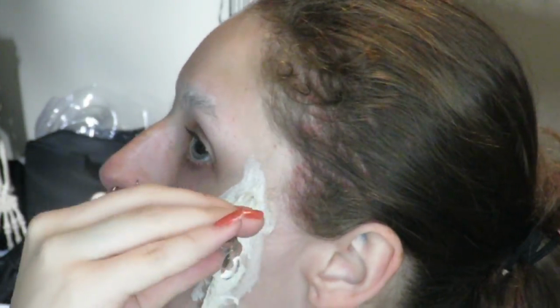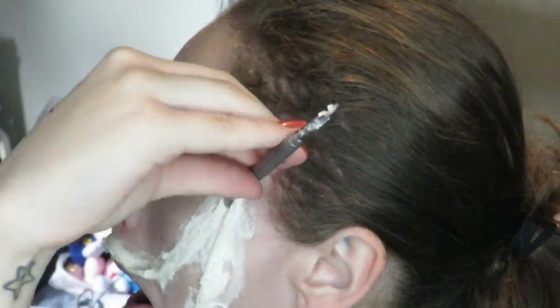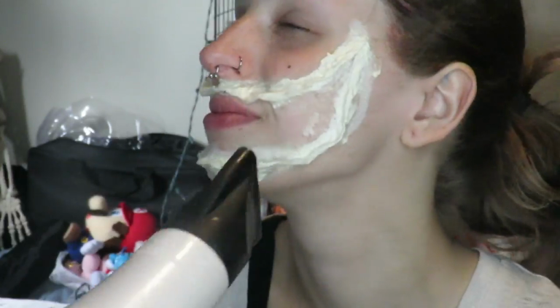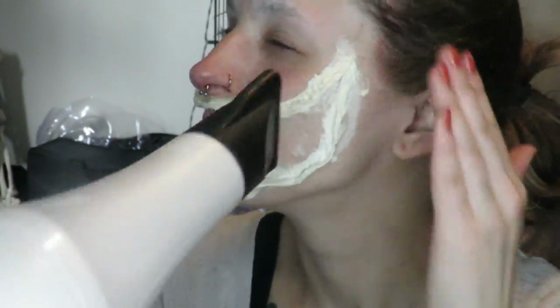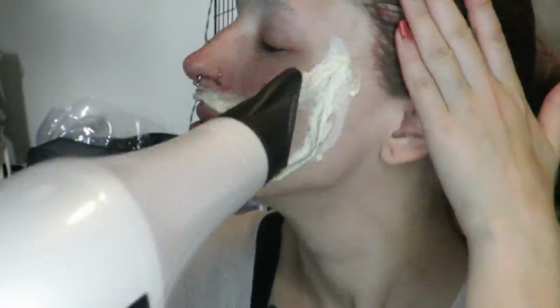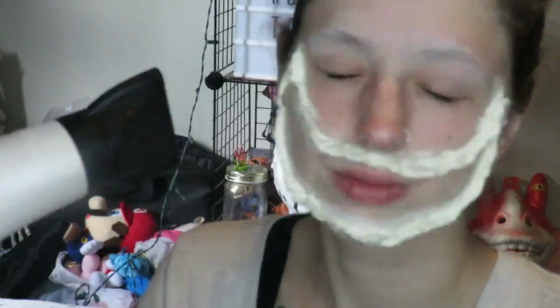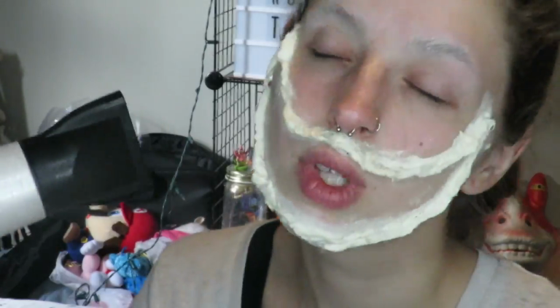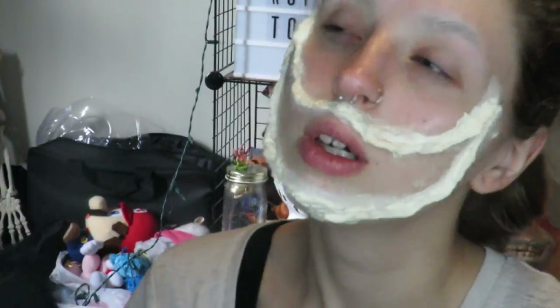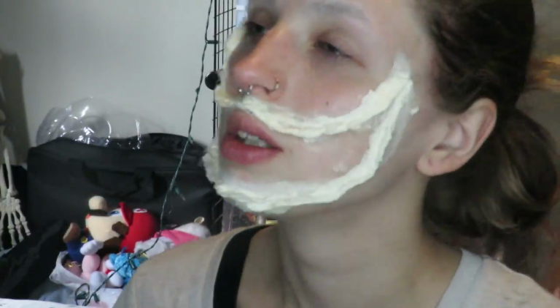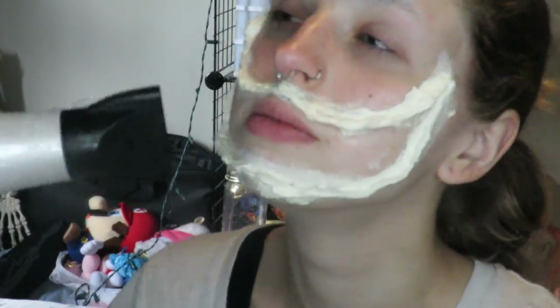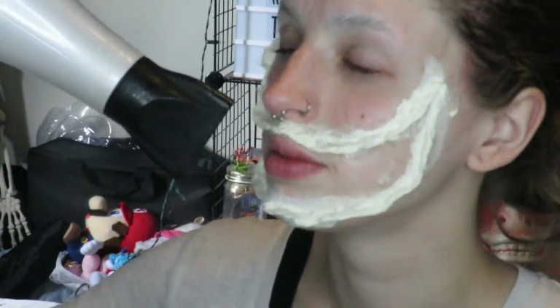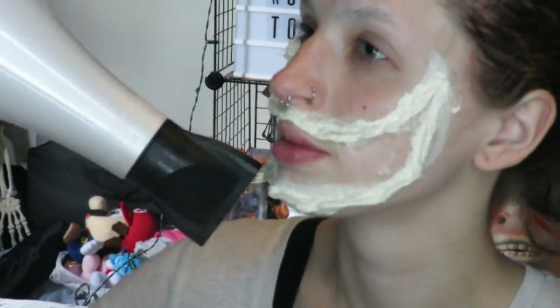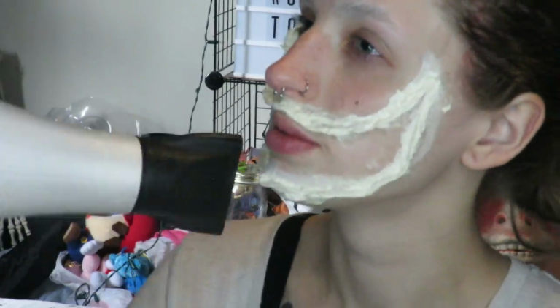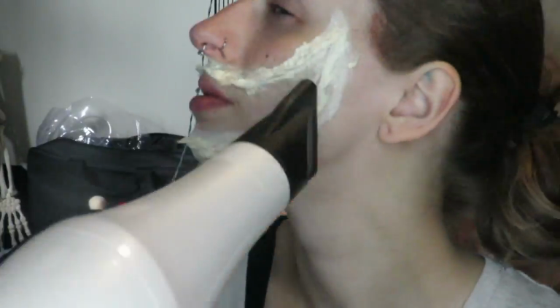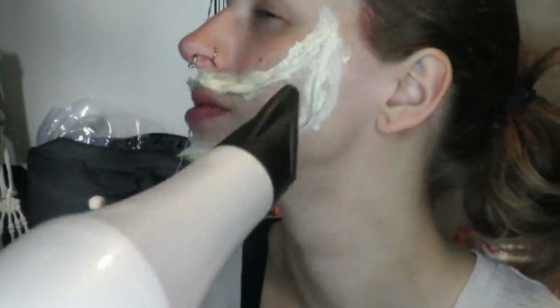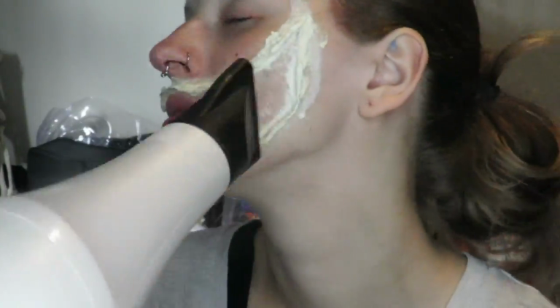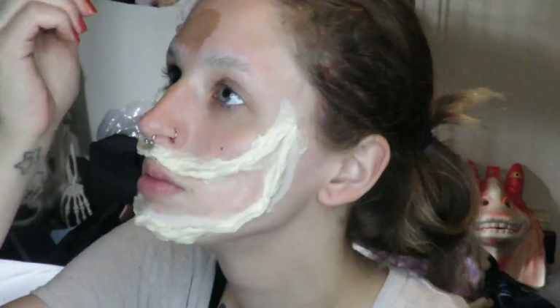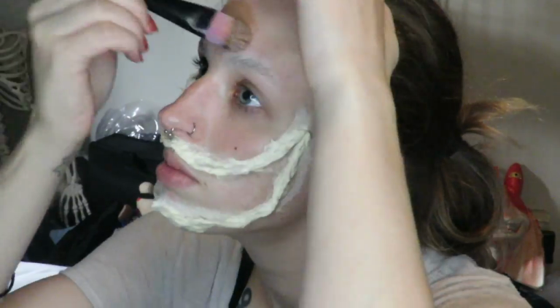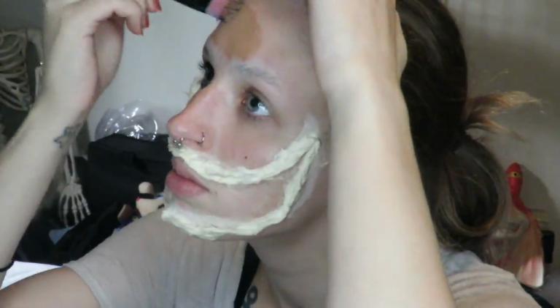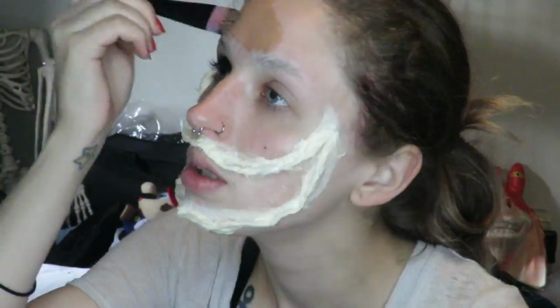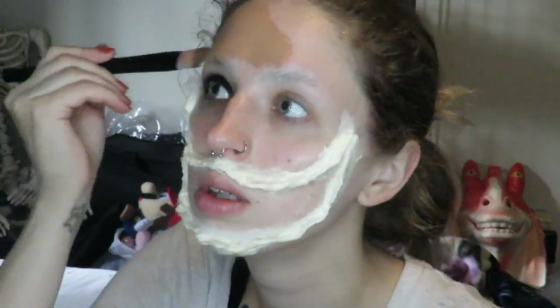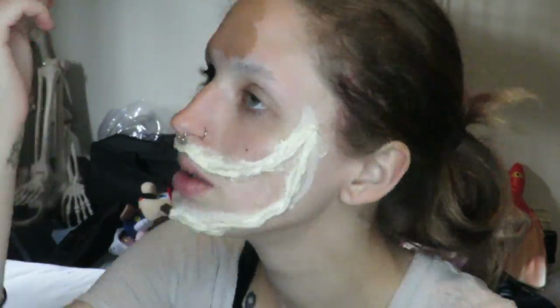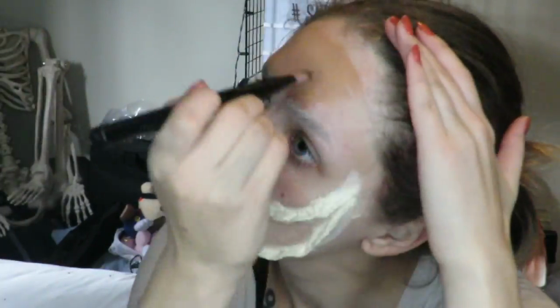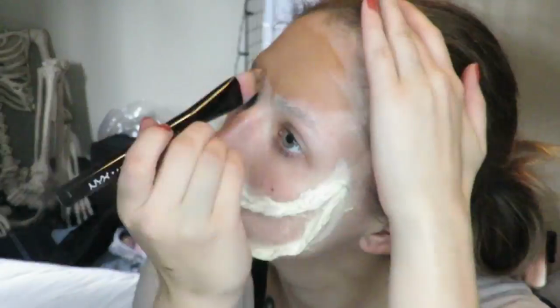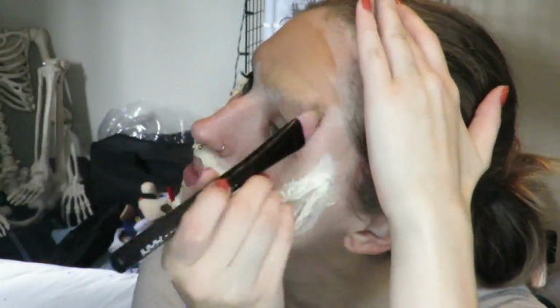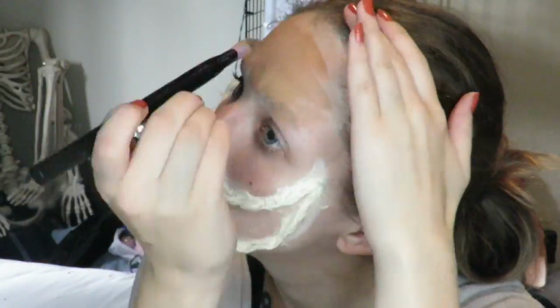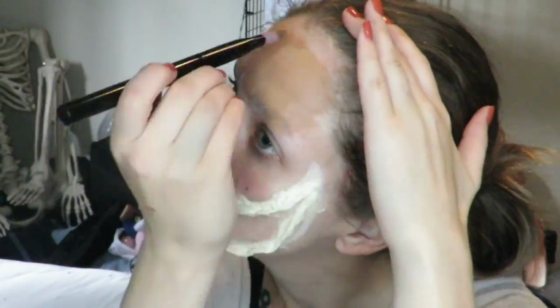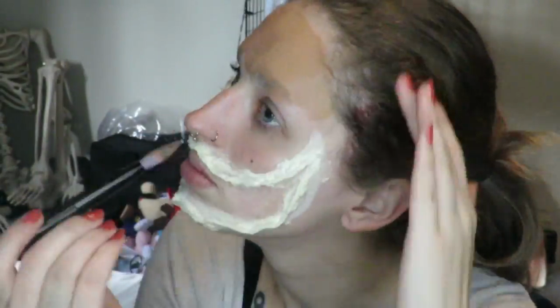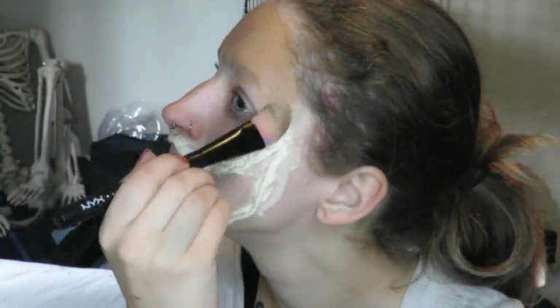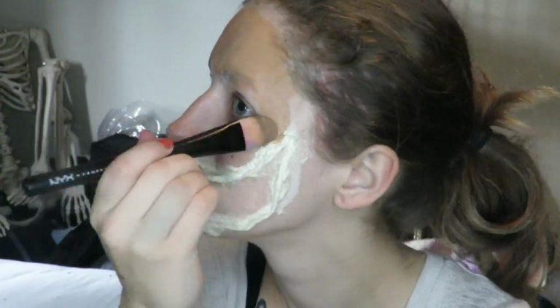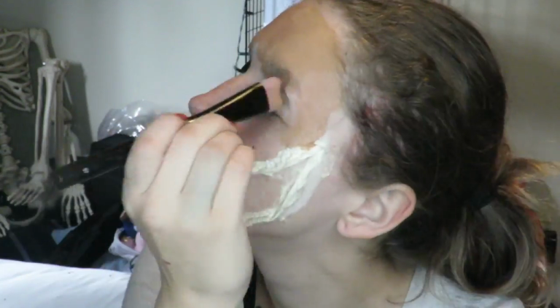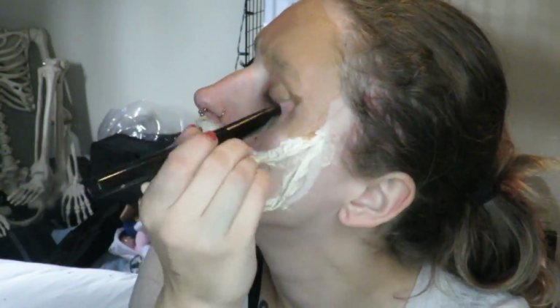While you're waiting for it to dry, I'm going to be painting my face down with a brown water activated paint.